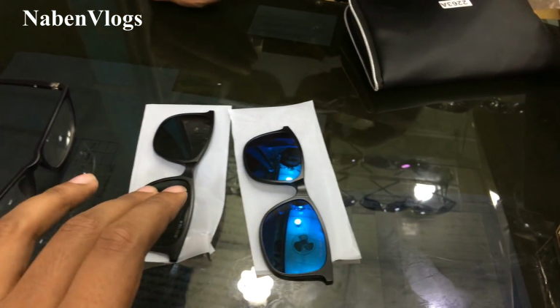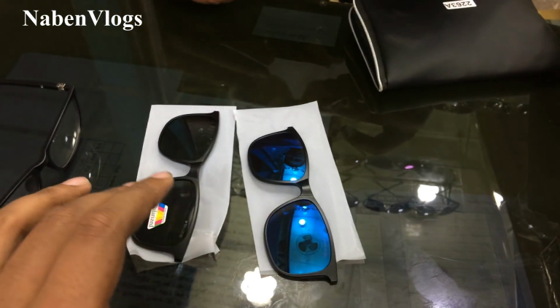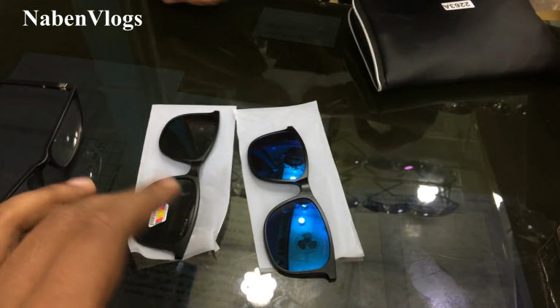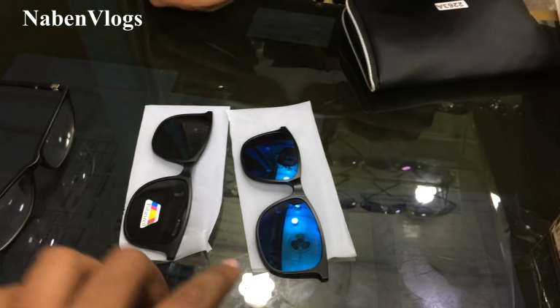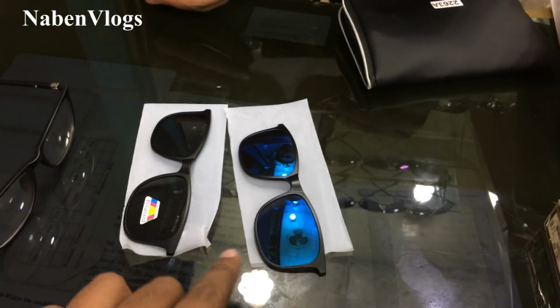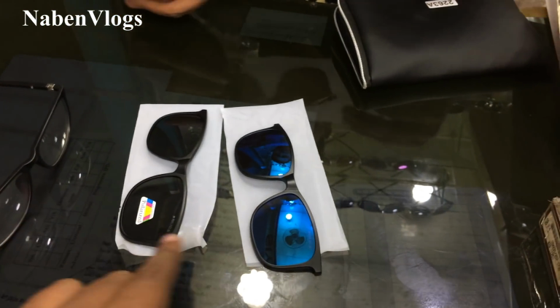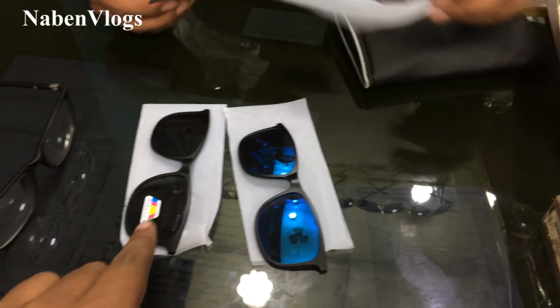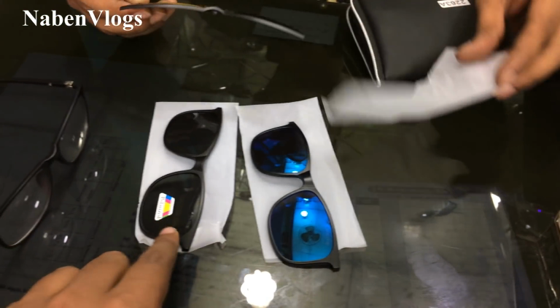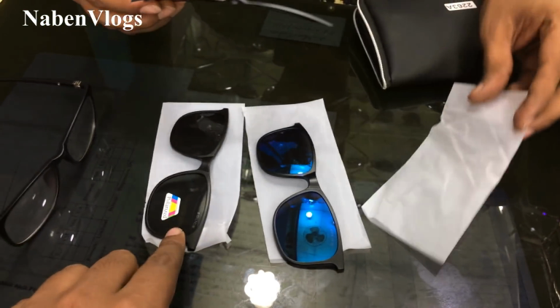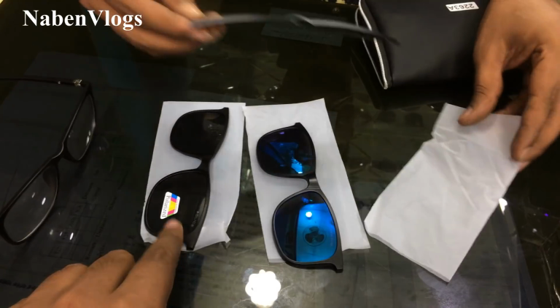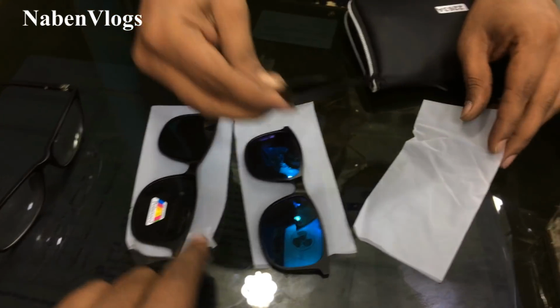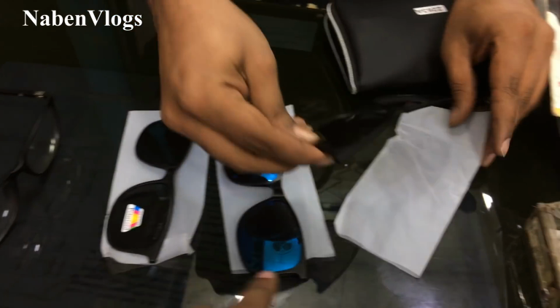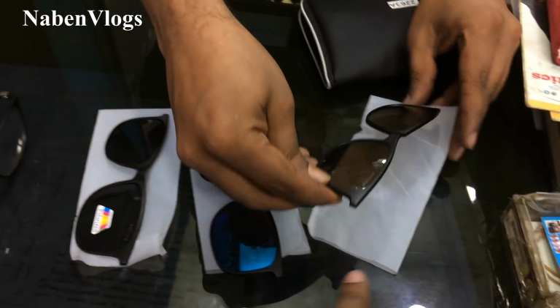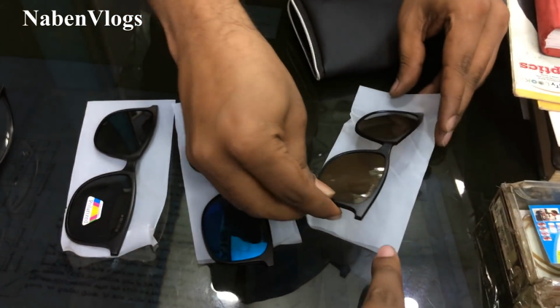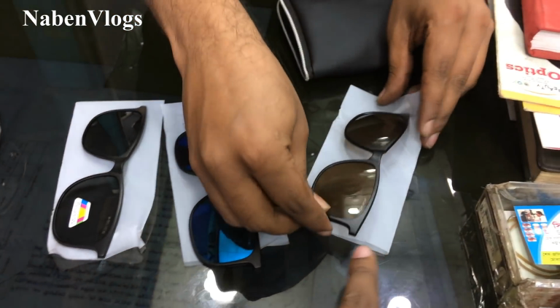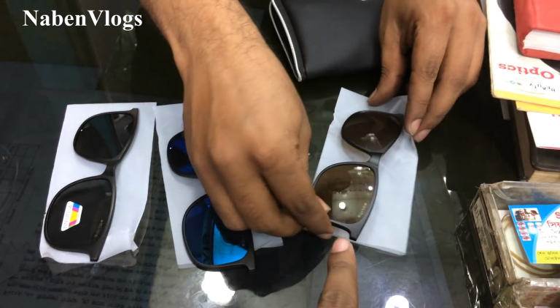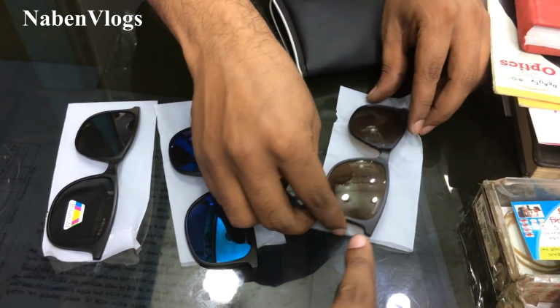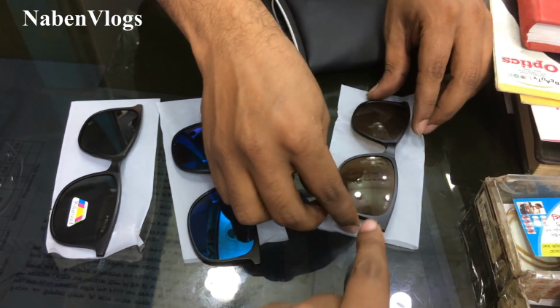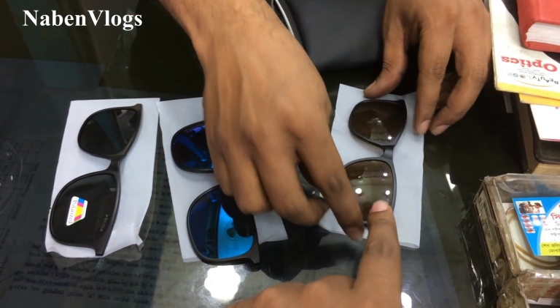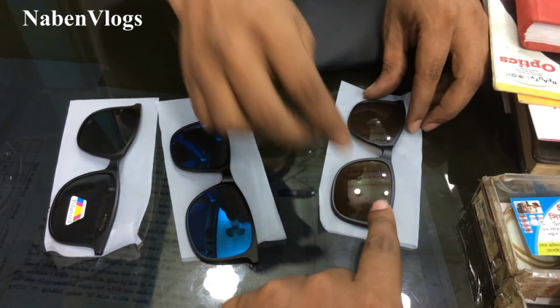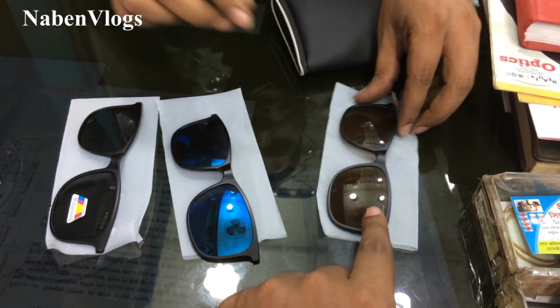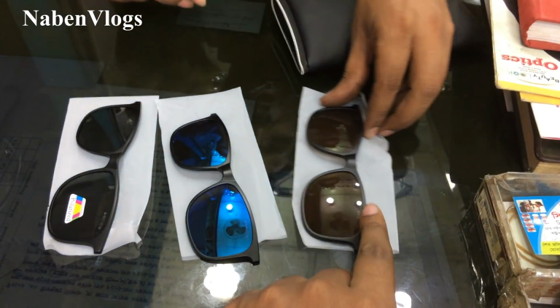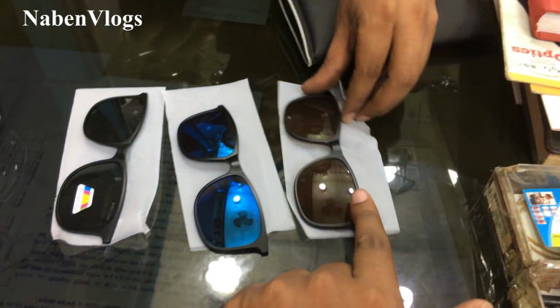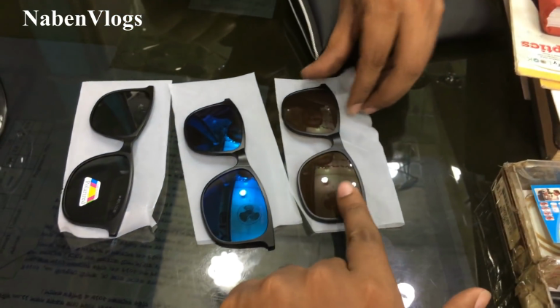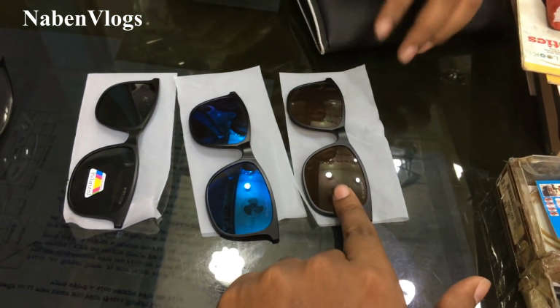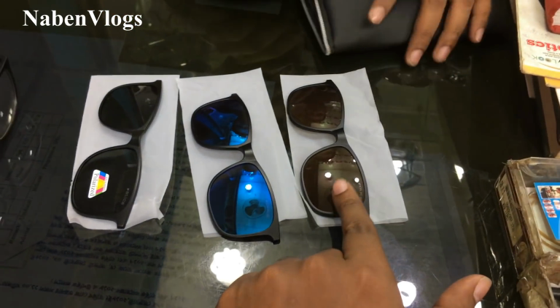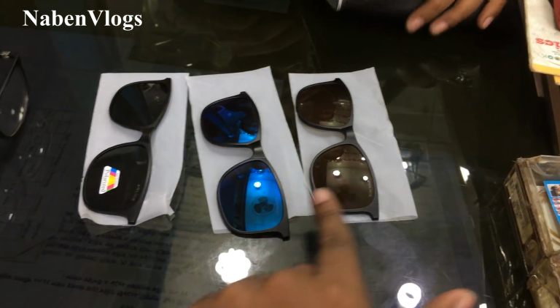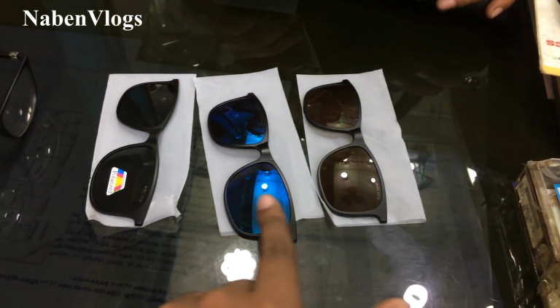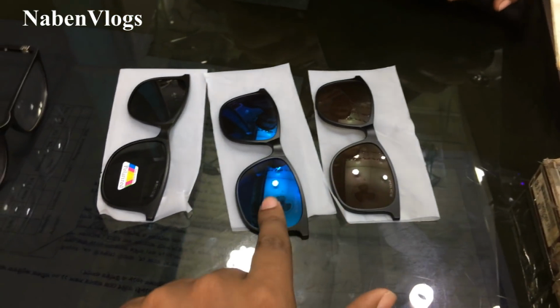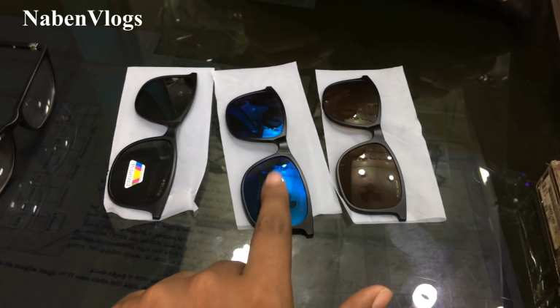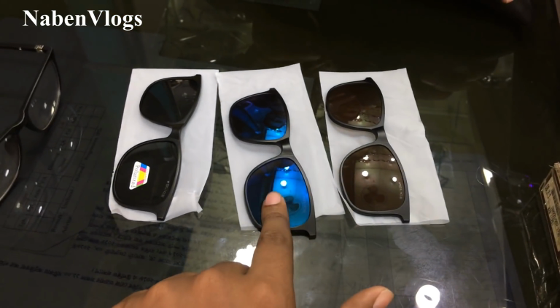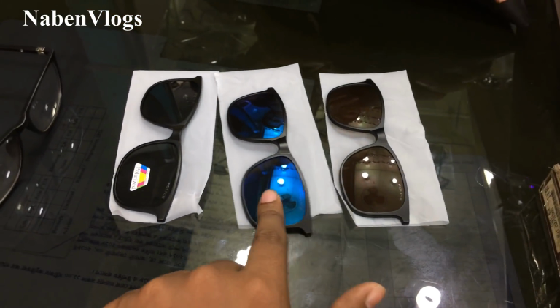This is the blue color. This is the black color. This is the blue color.